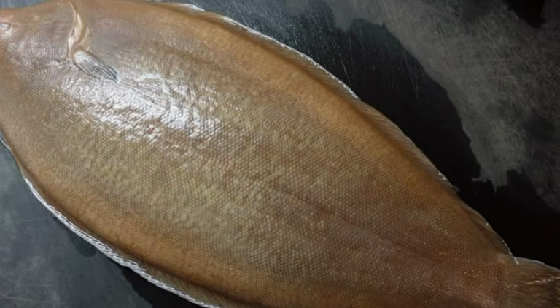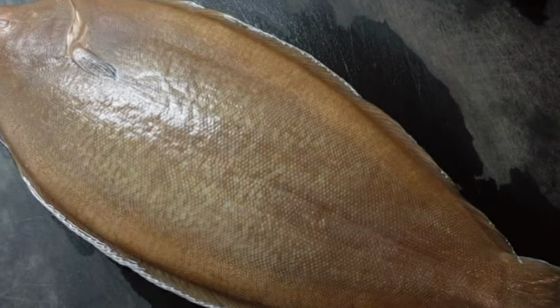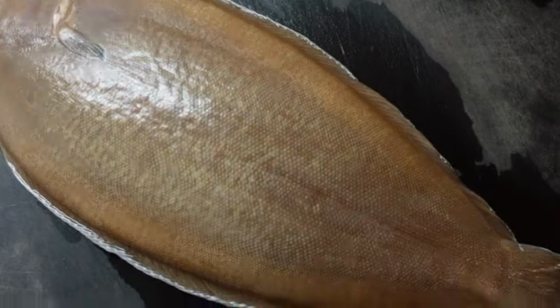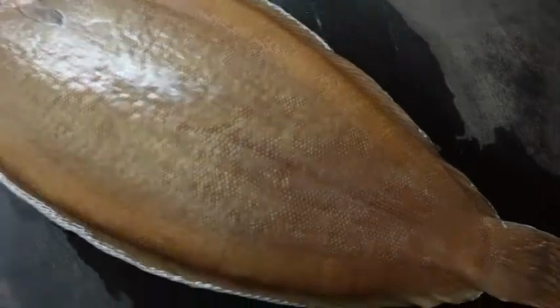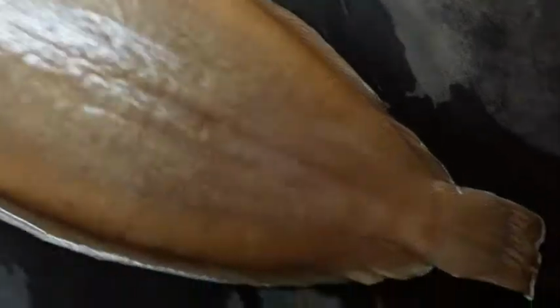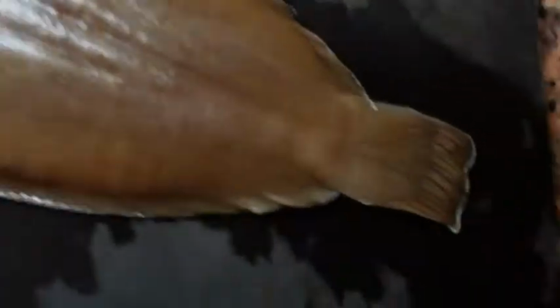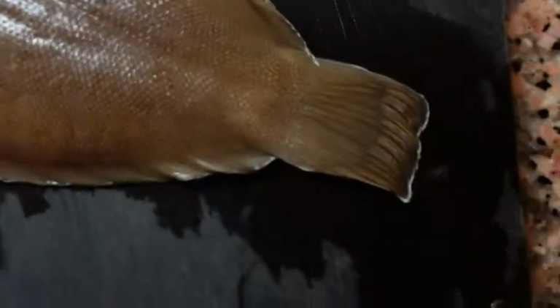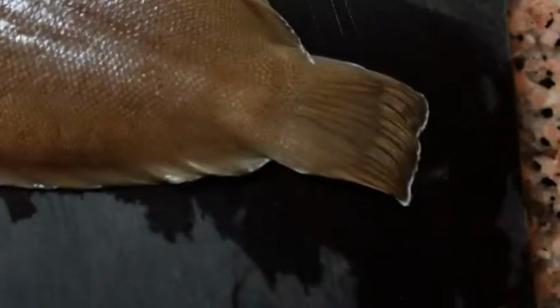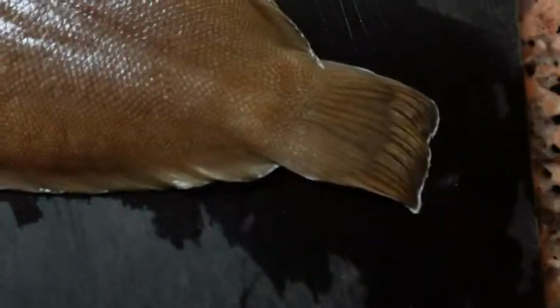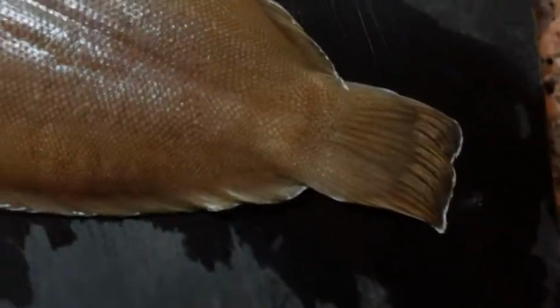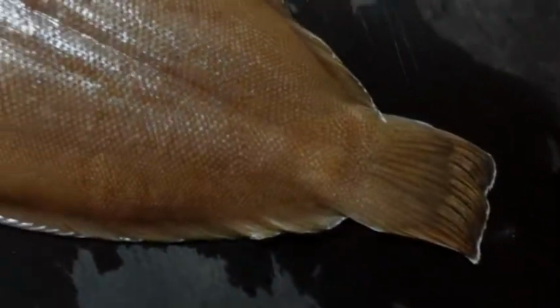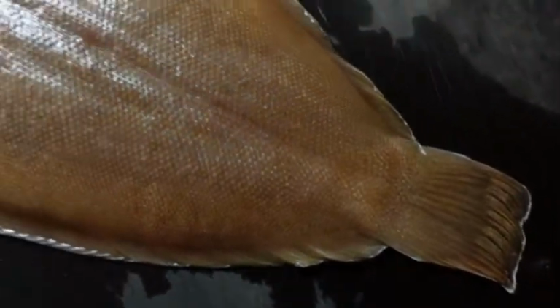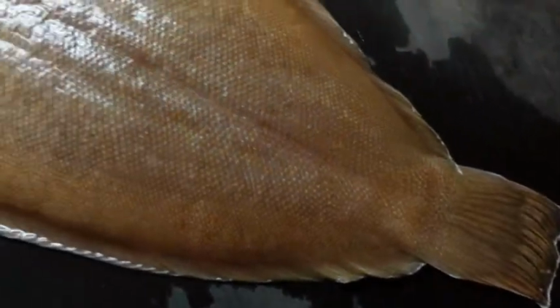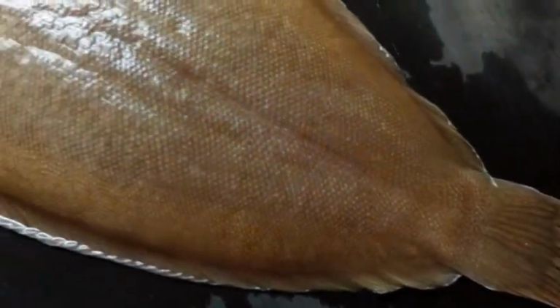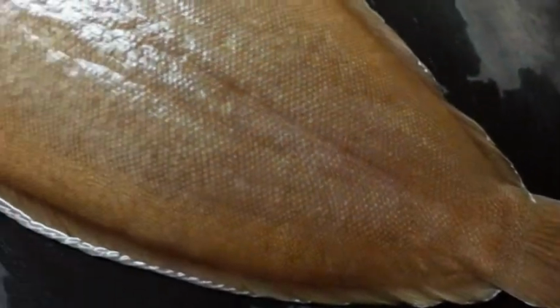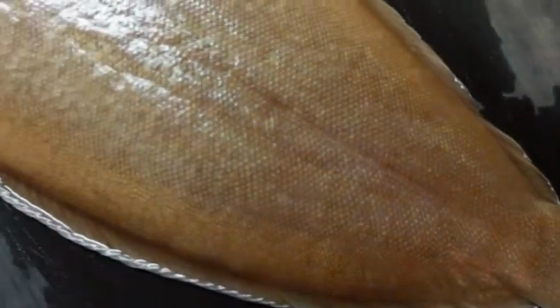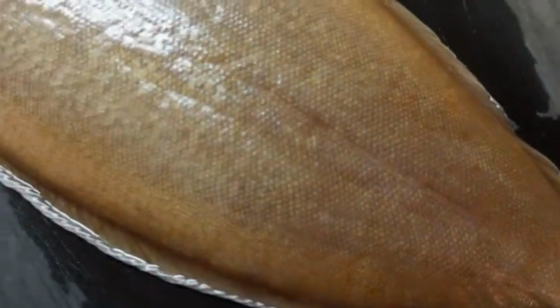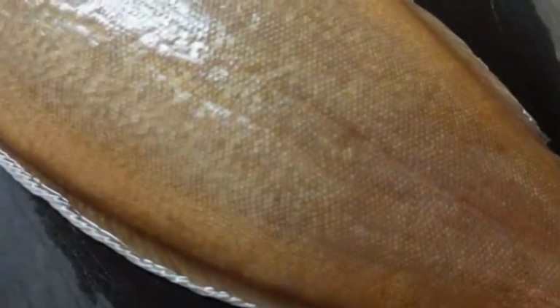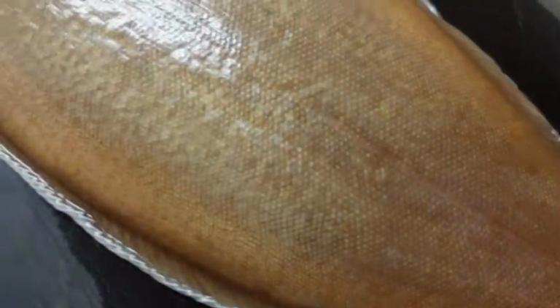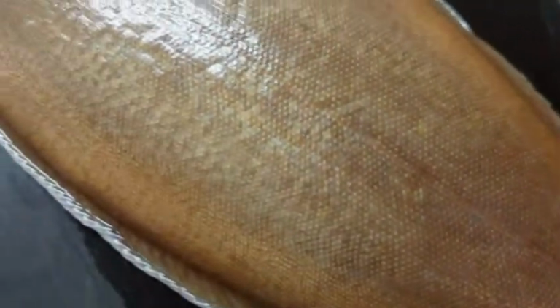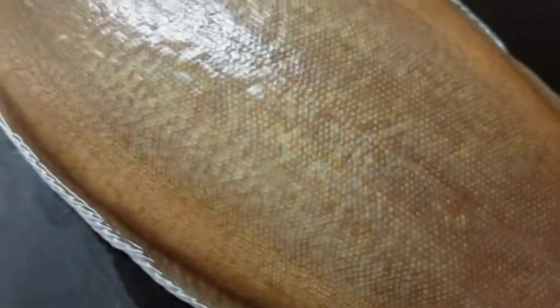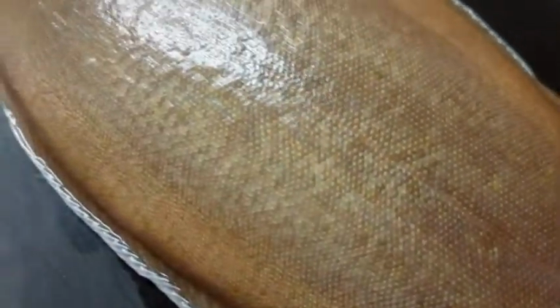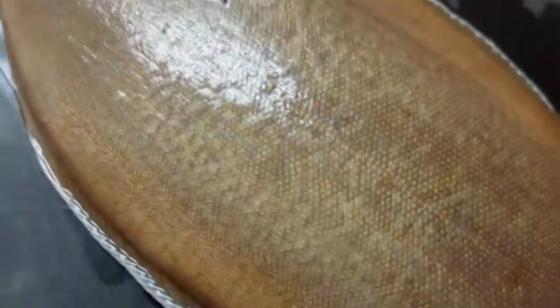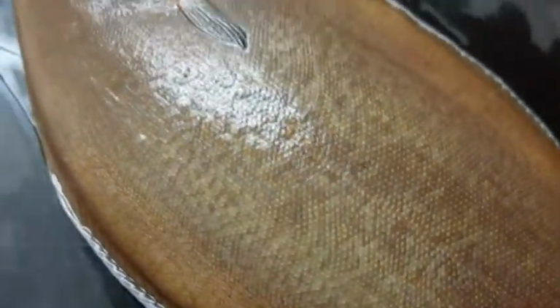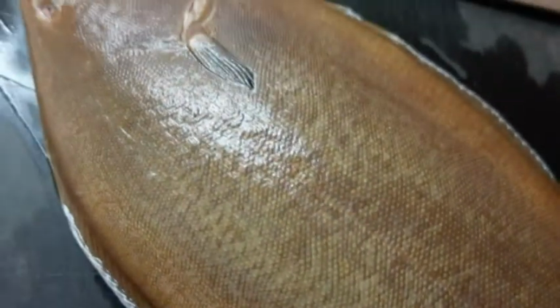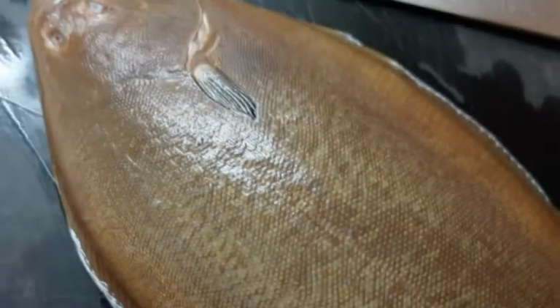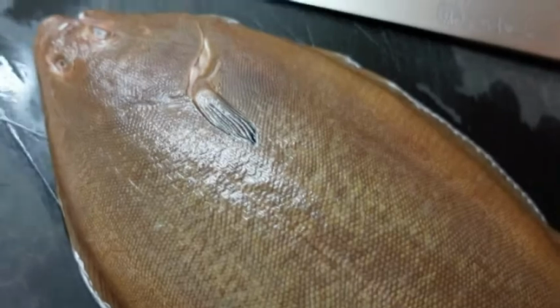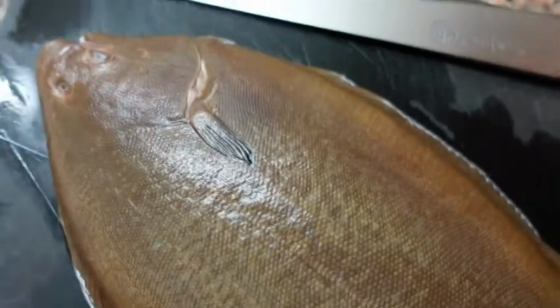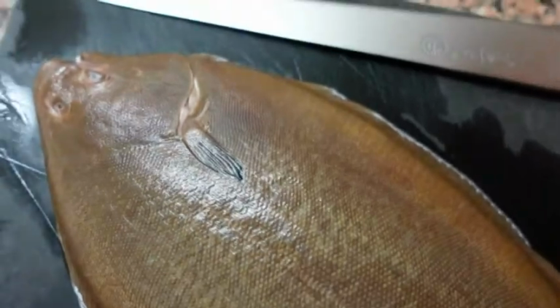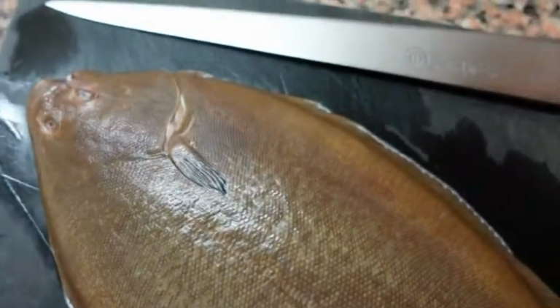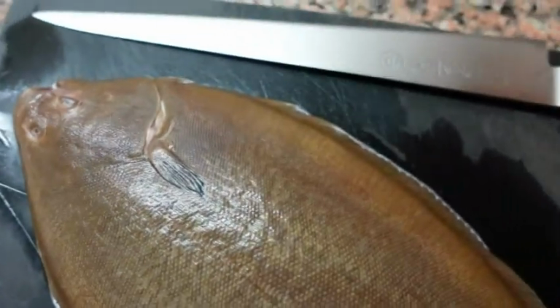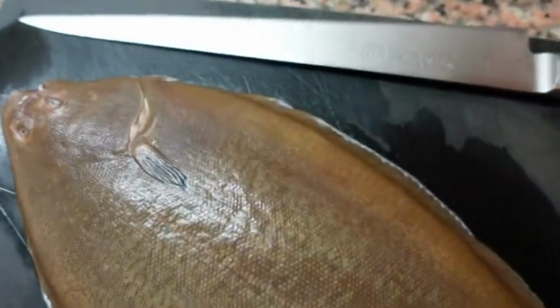Today I'm going to show you how to clean a Dover sole. It's one of the easiest fish to clean. Let's begin.